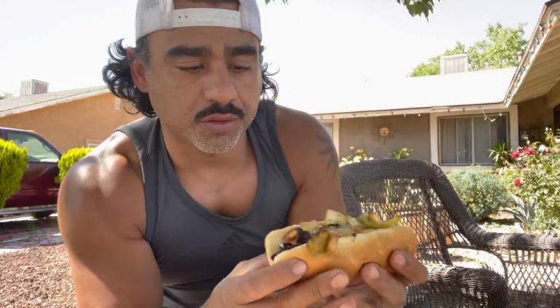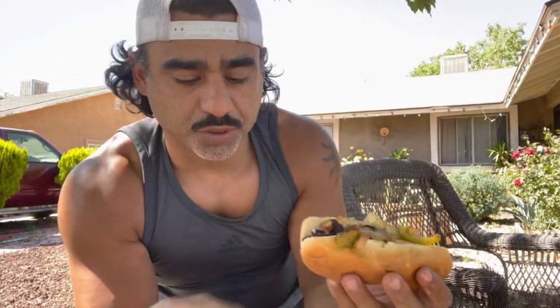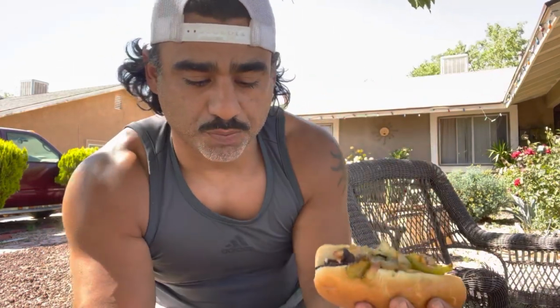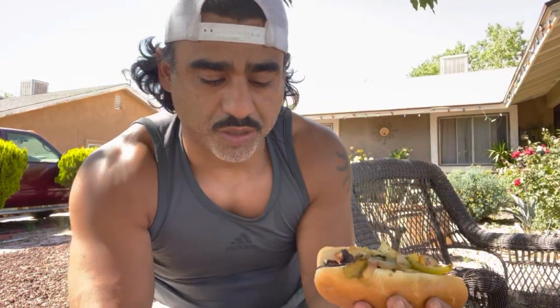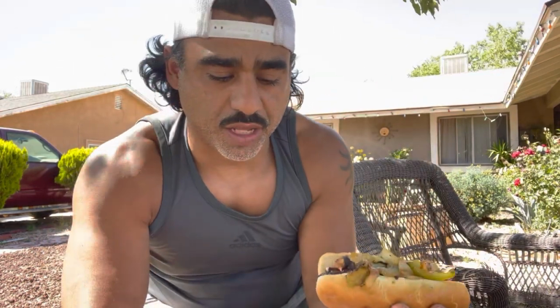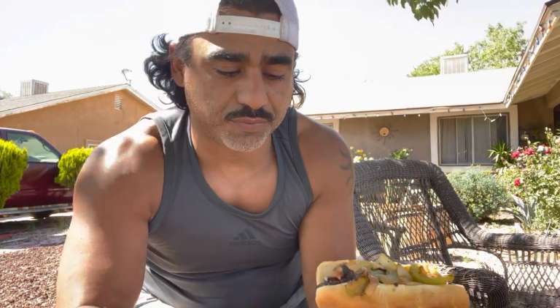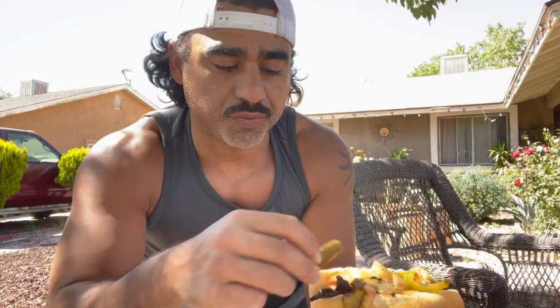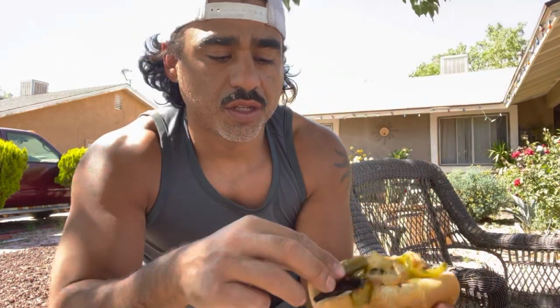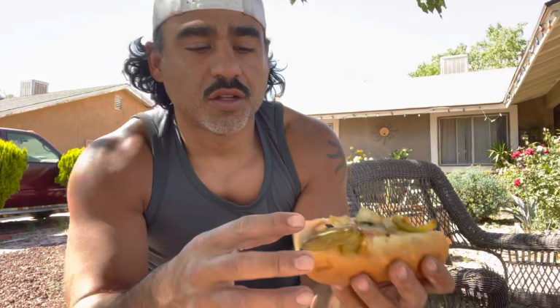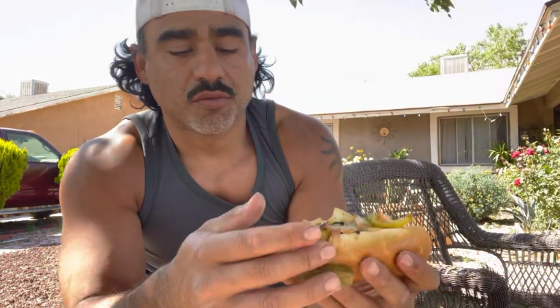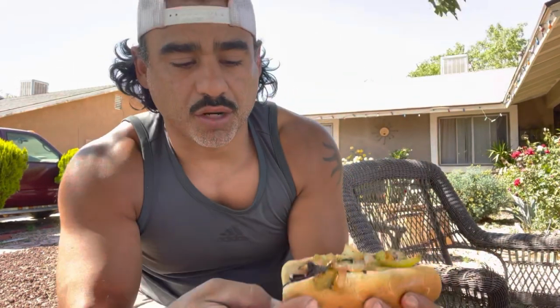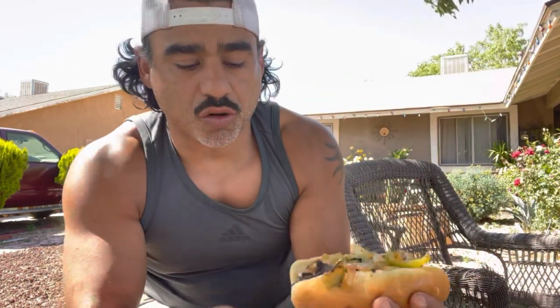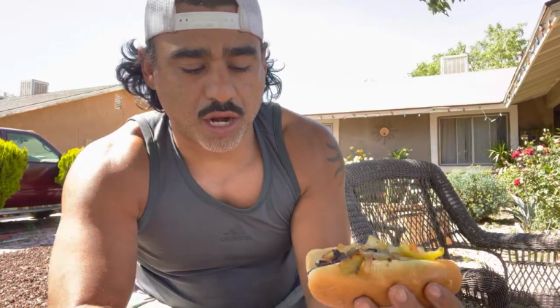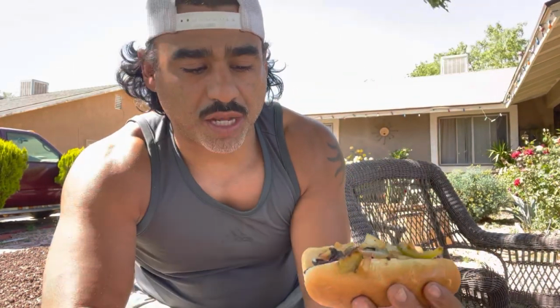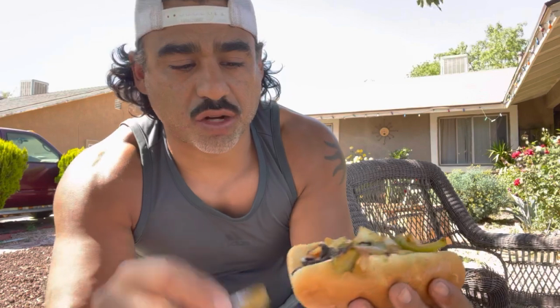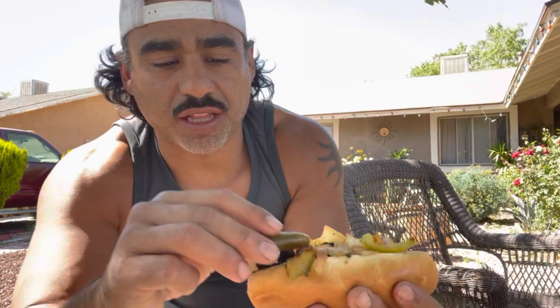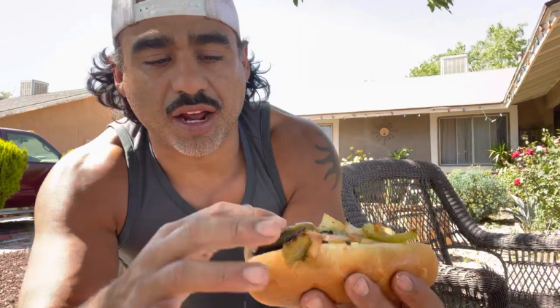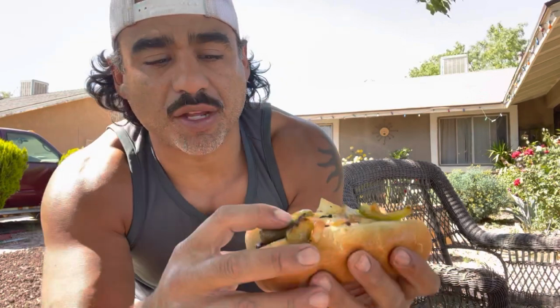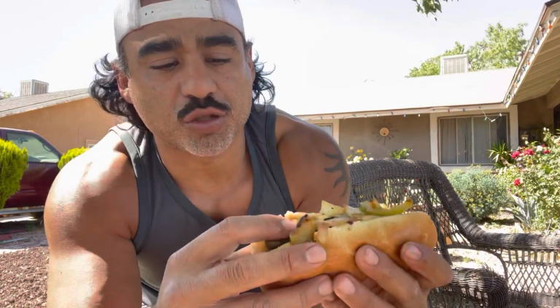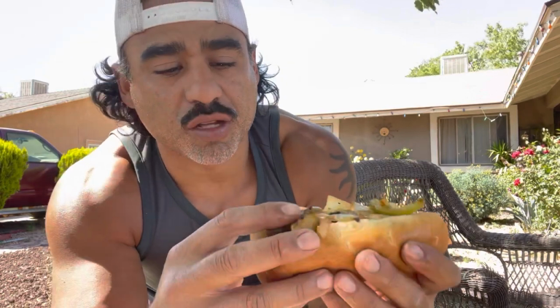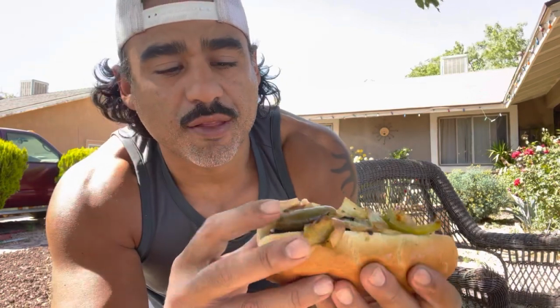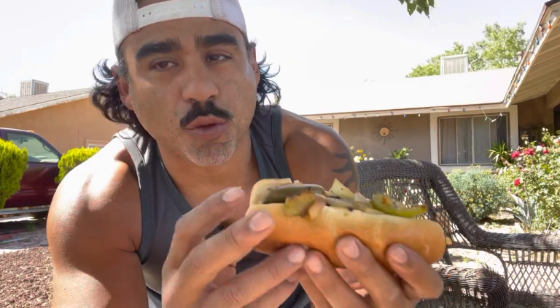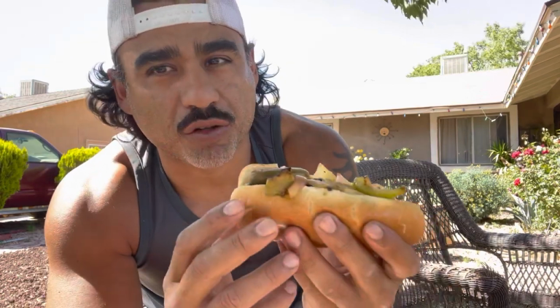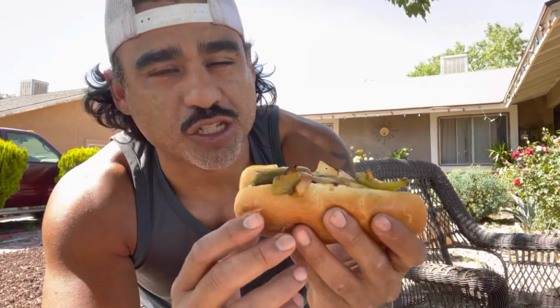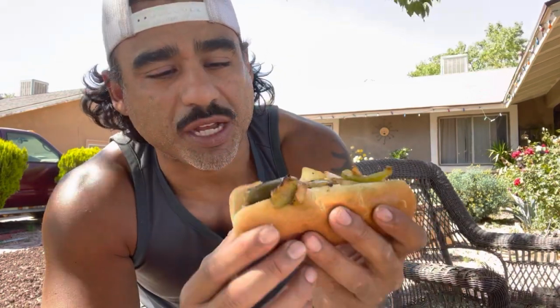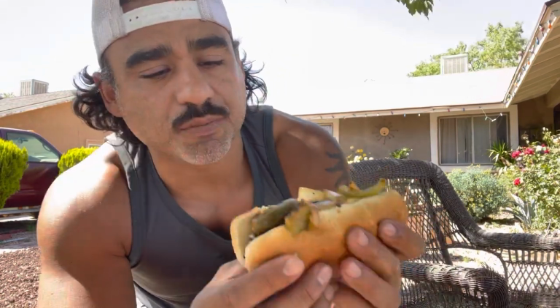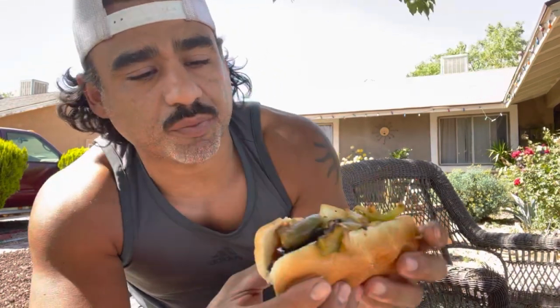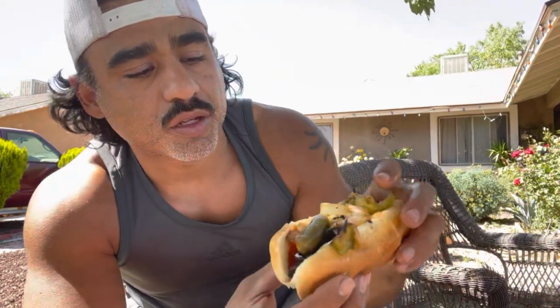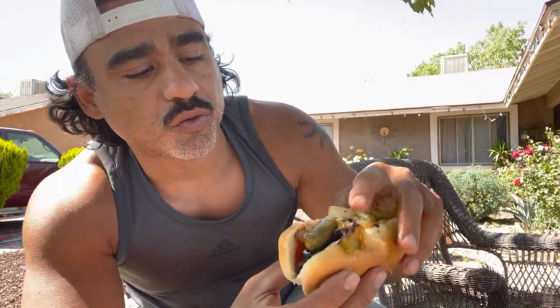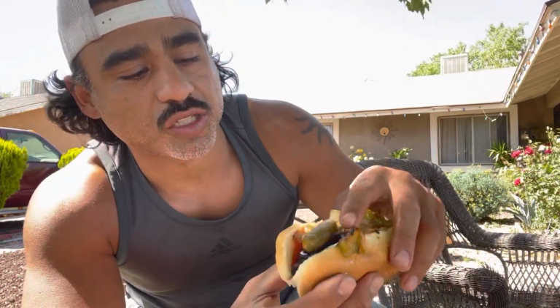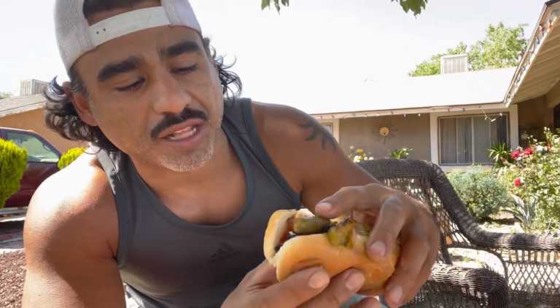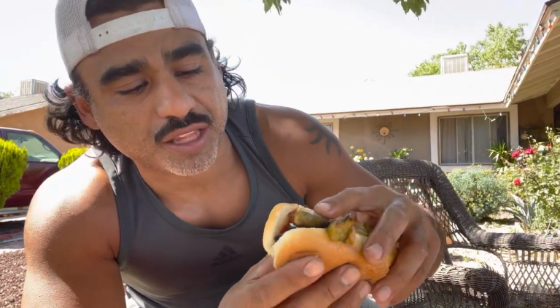Put some peppers on that. Put on a whole jalapeño — this one's more pickled than spicy, which is how I like them.